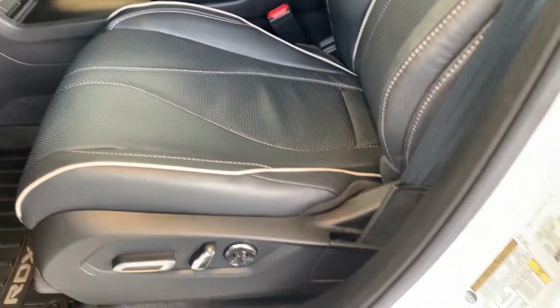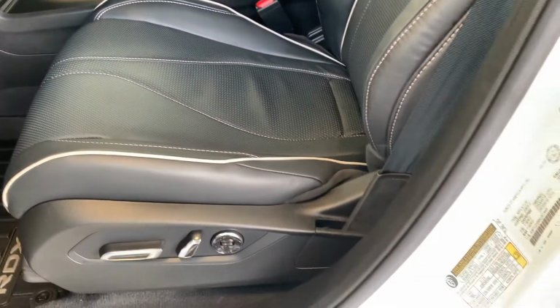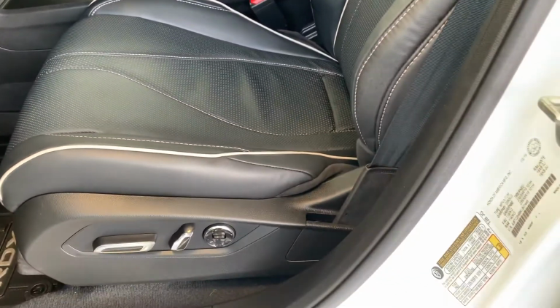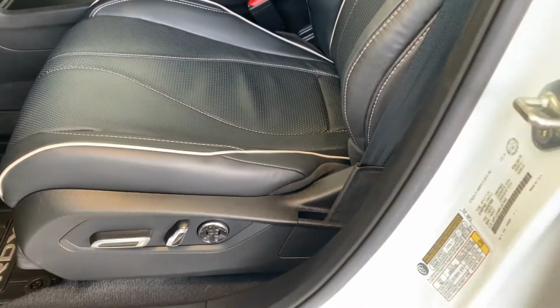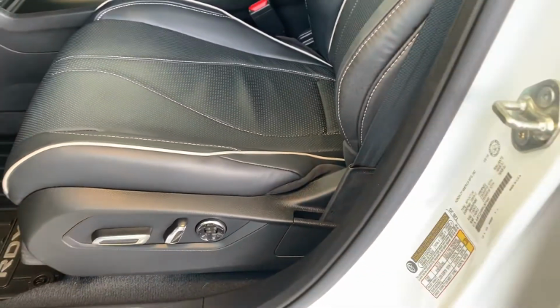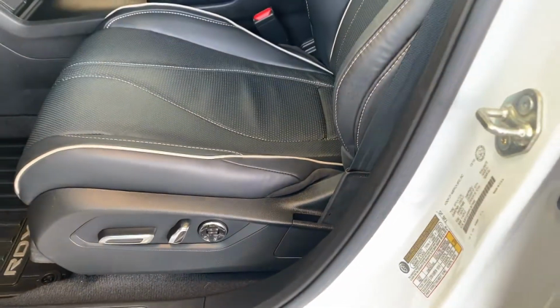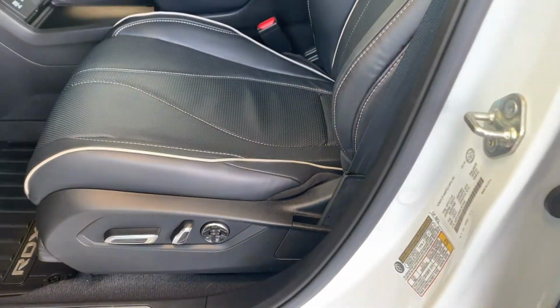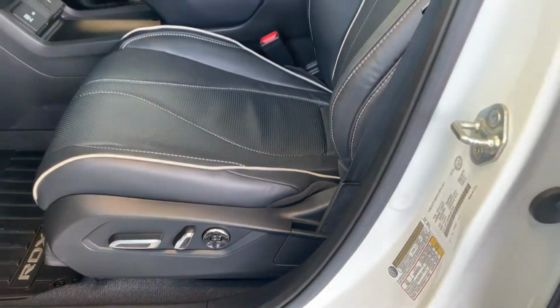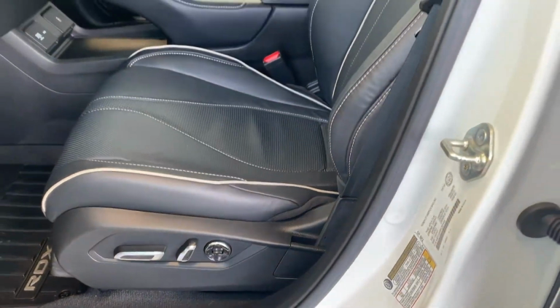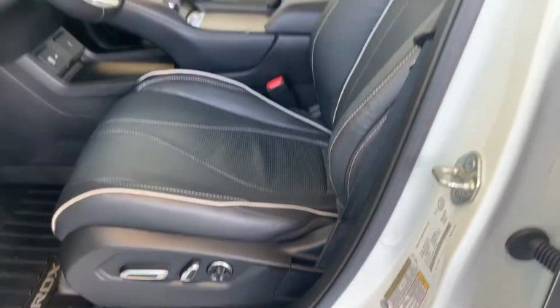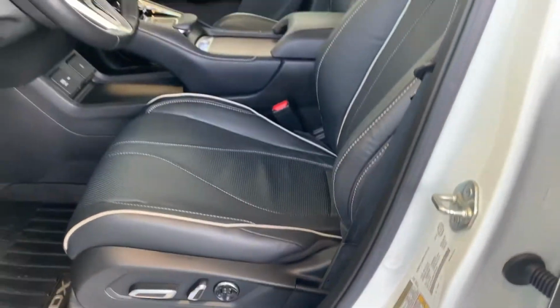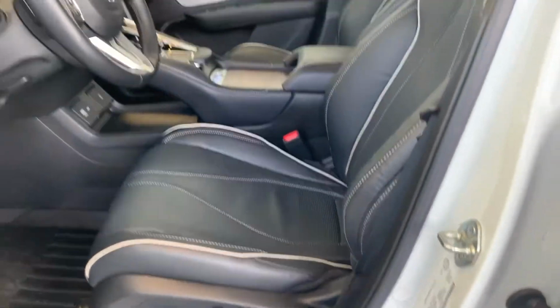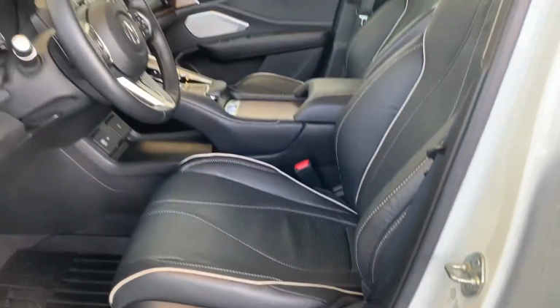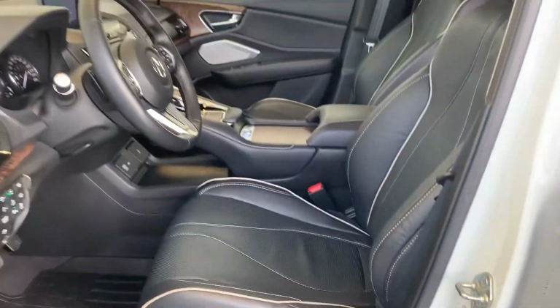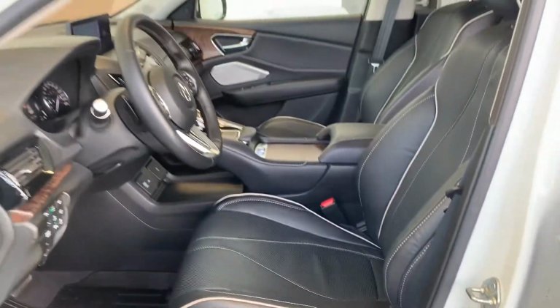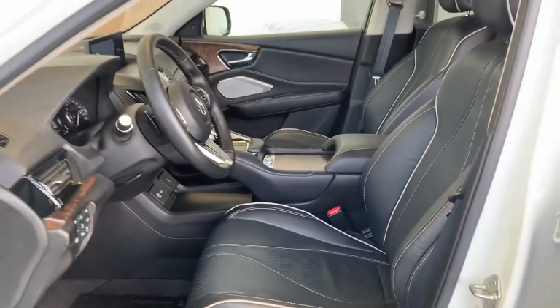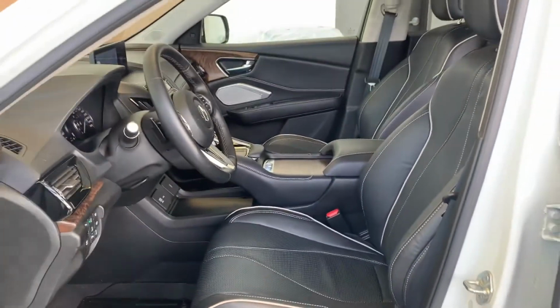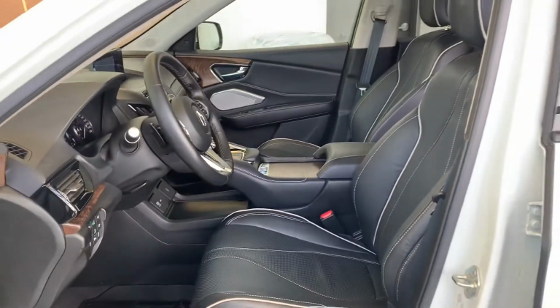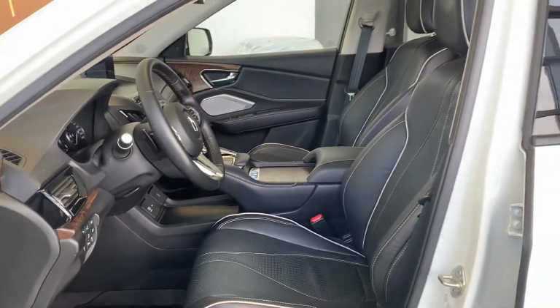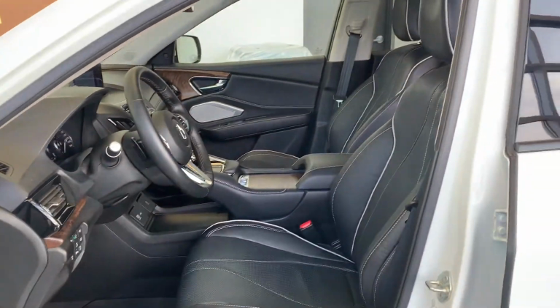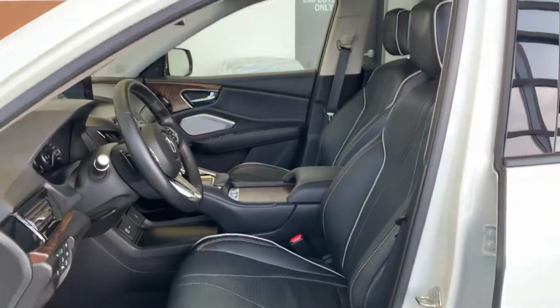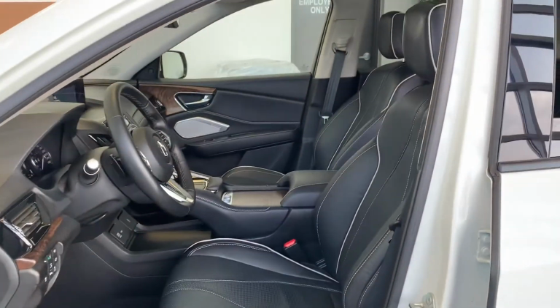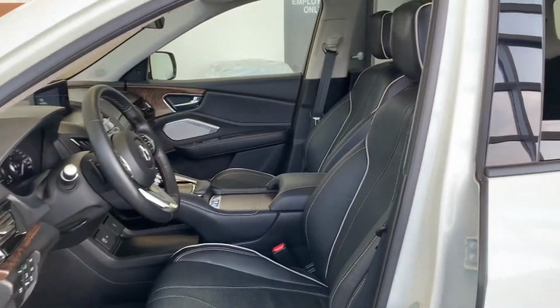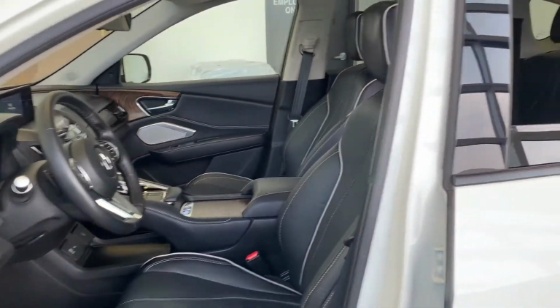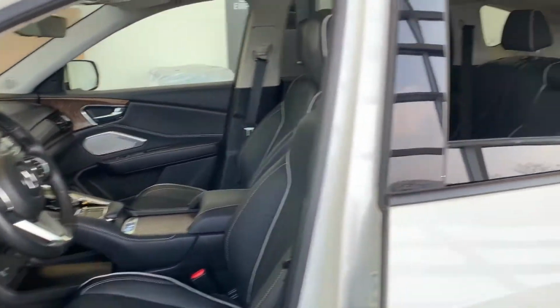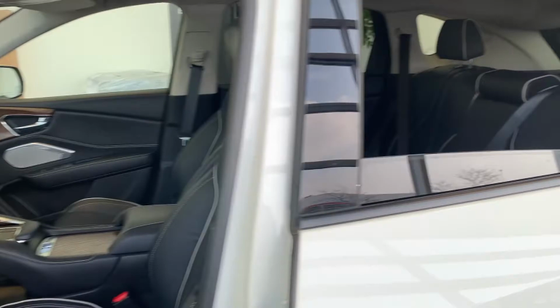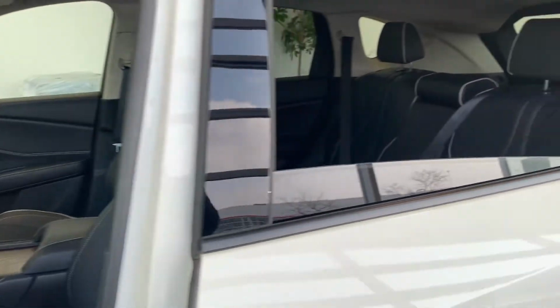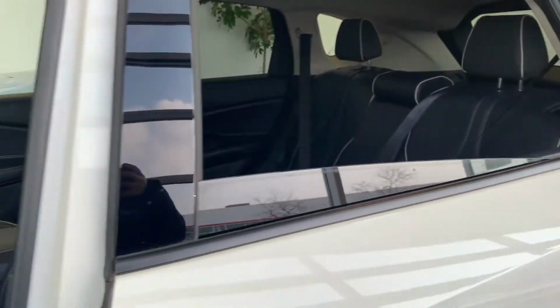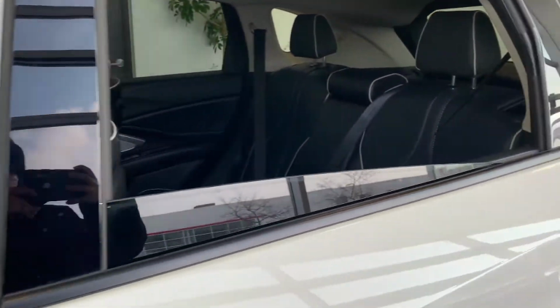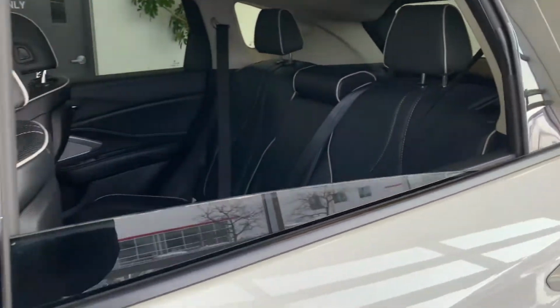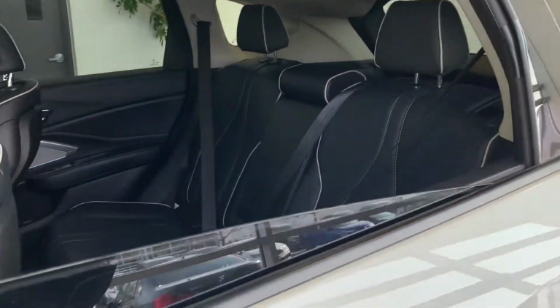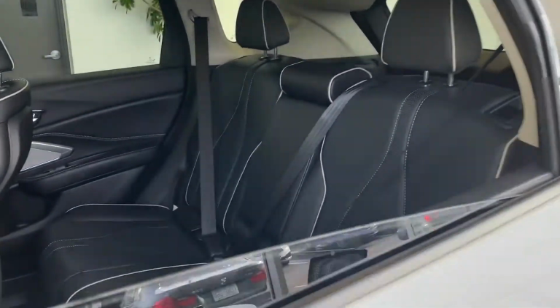With all-leather interiors, and this vehicle has been fully detailed, so come check it out here at Acura Pickering.